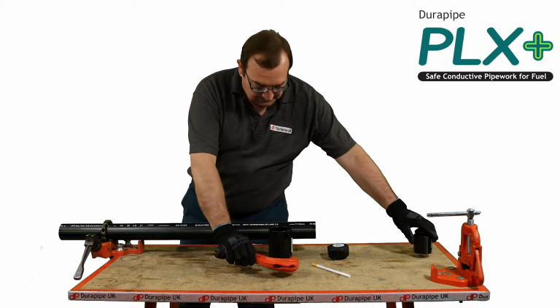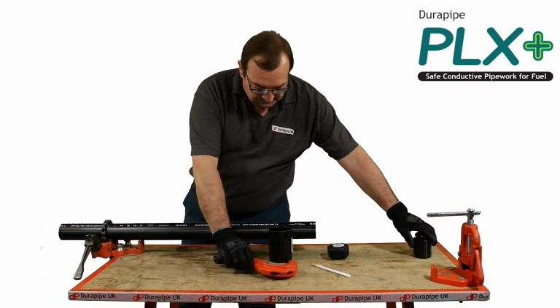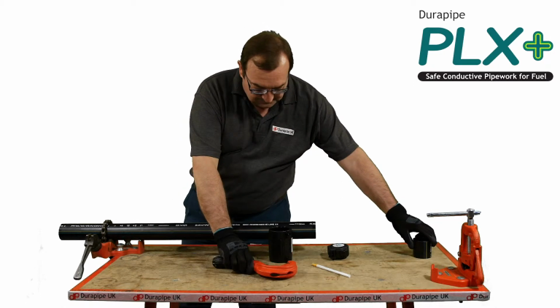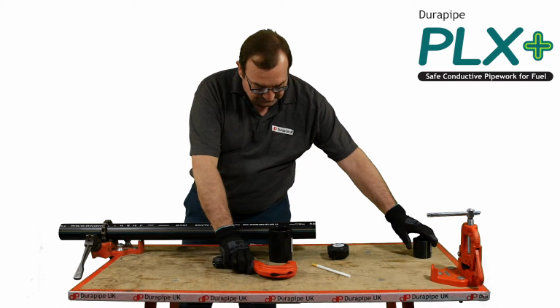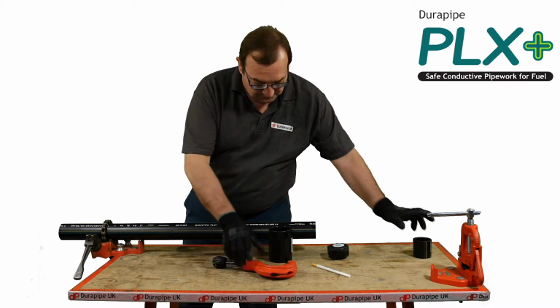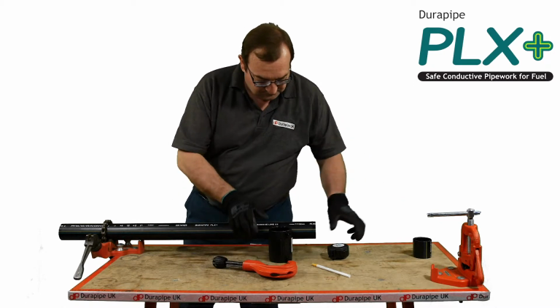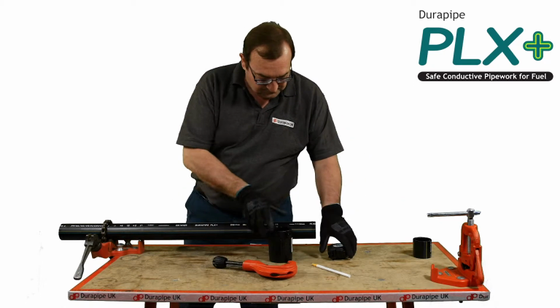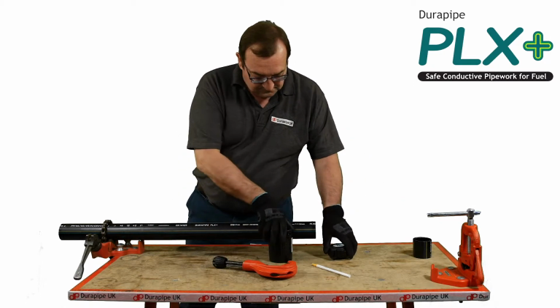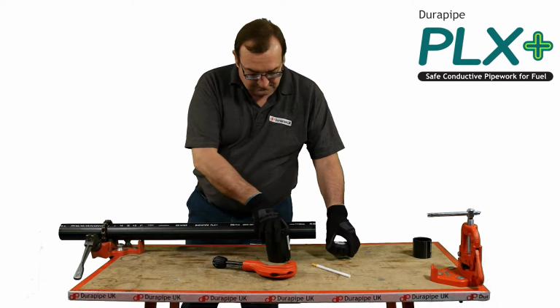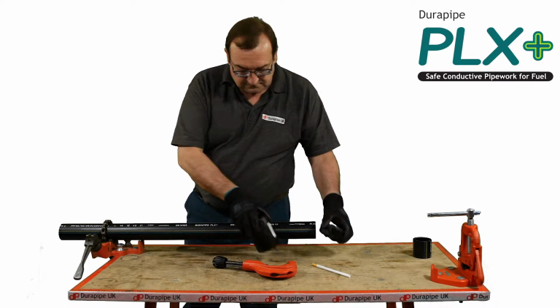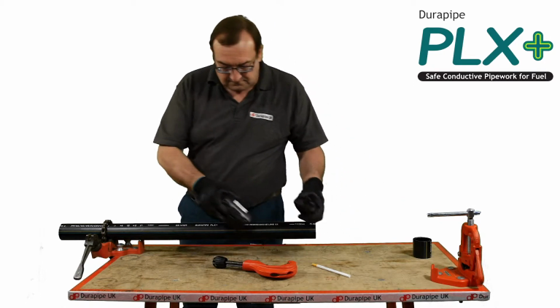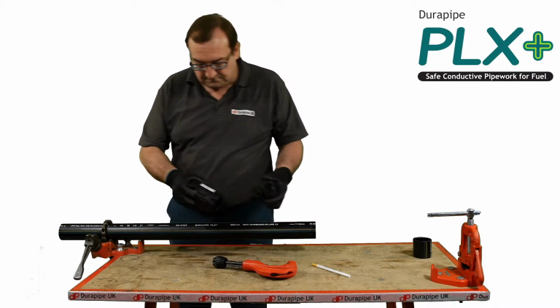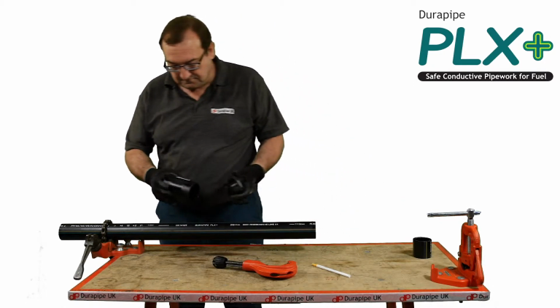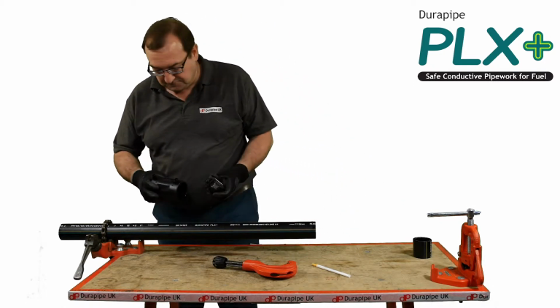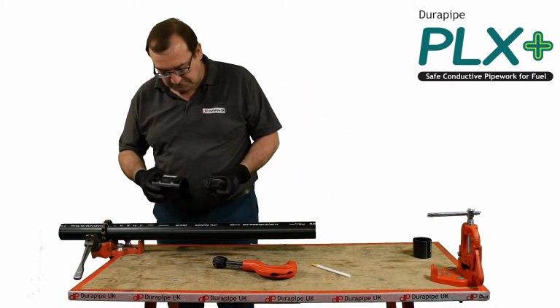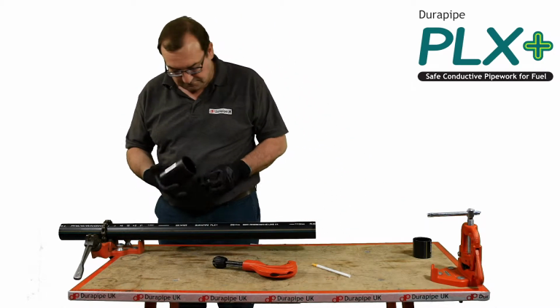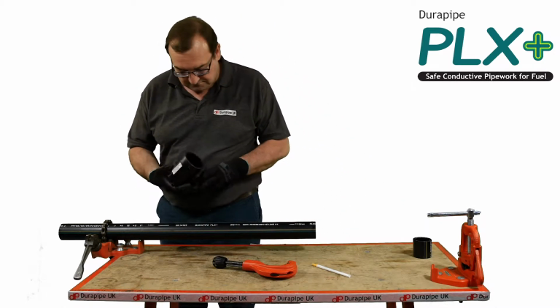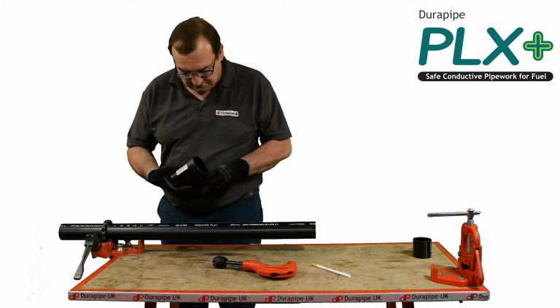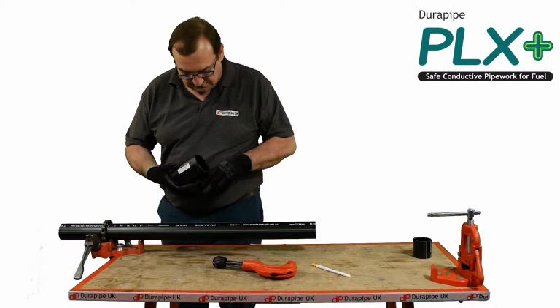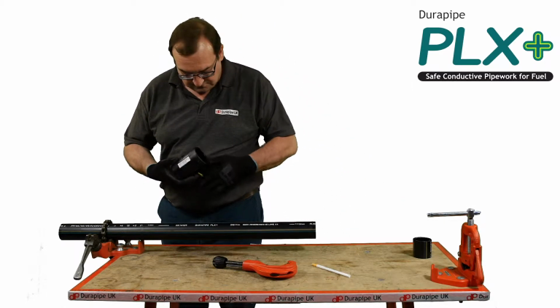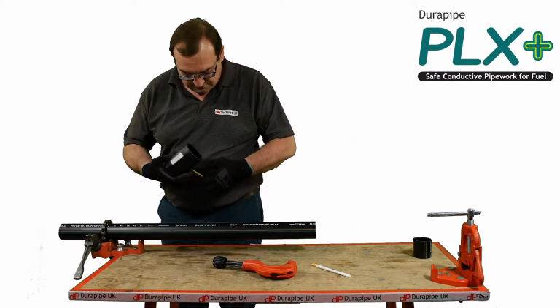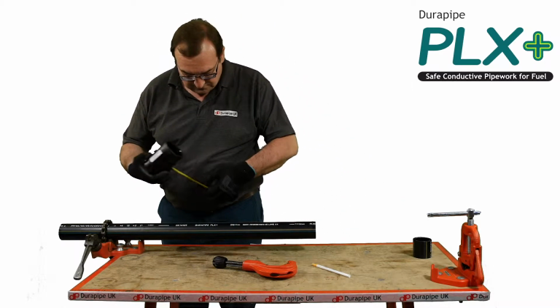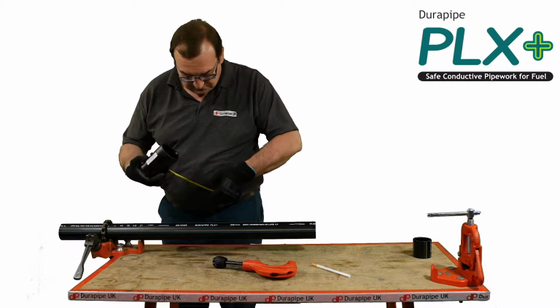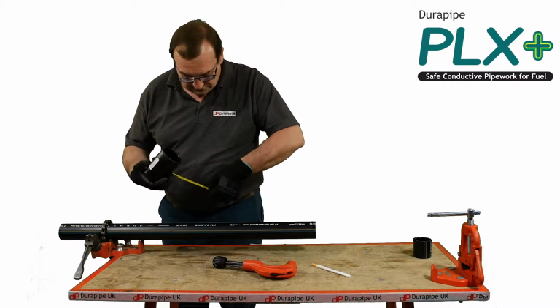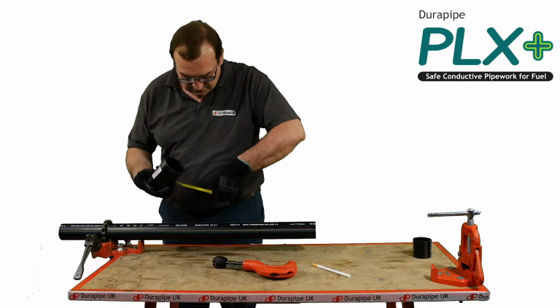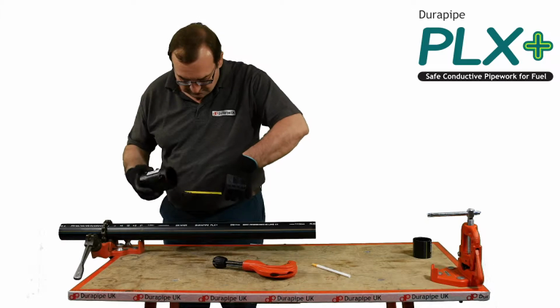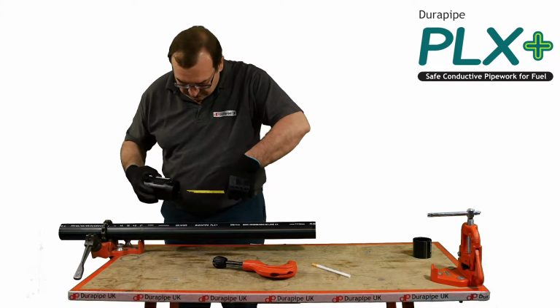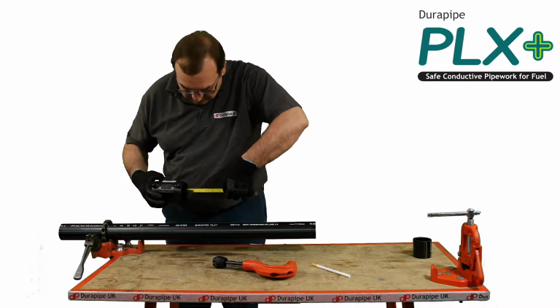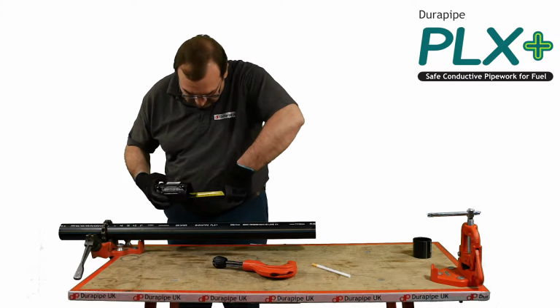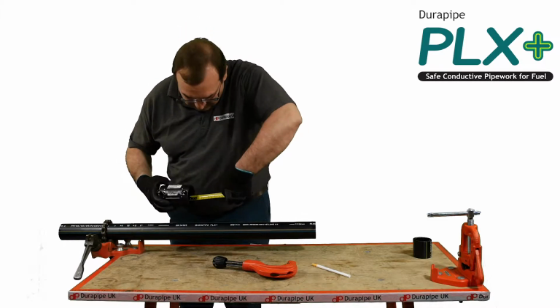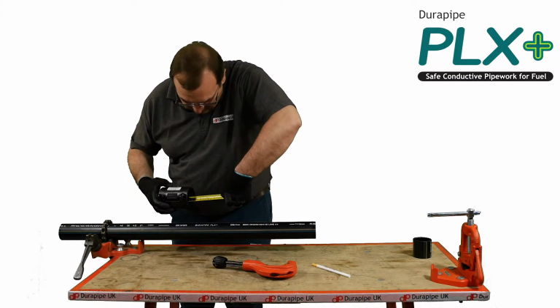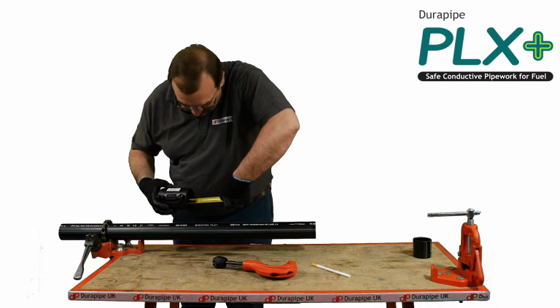Measure and mark the socket depth of the fitting, plus 10mm, onto the outside of the pipe using a wax pencil.